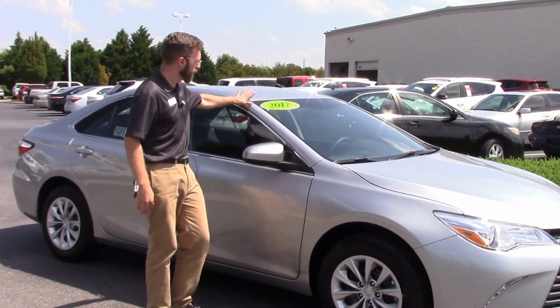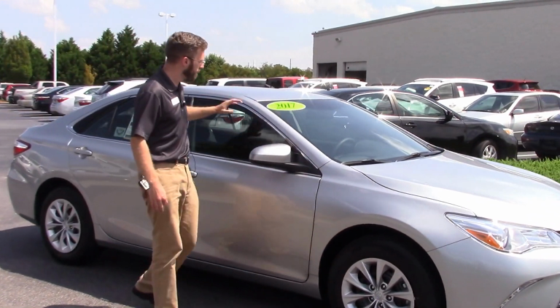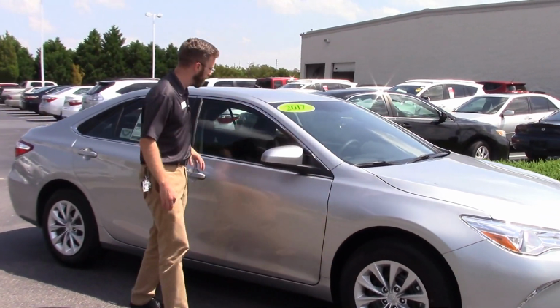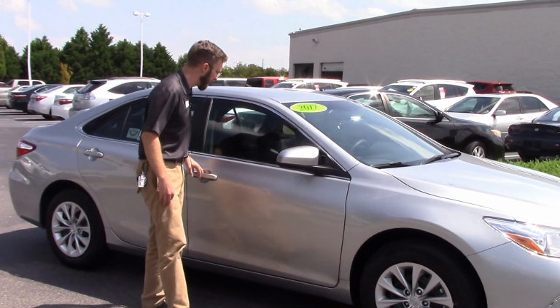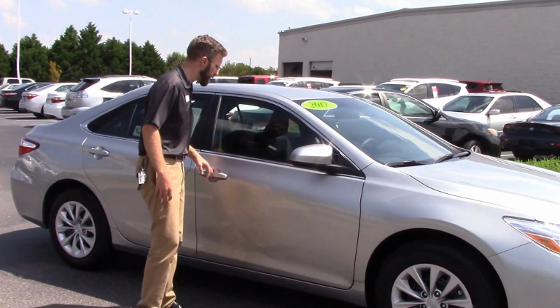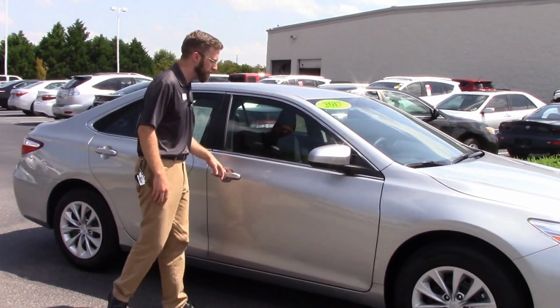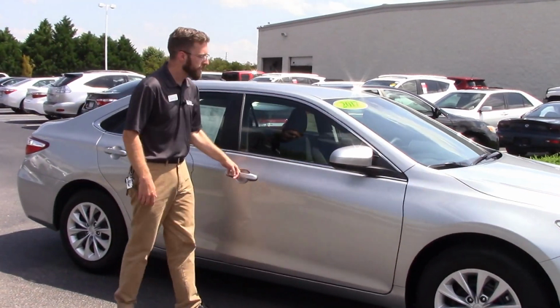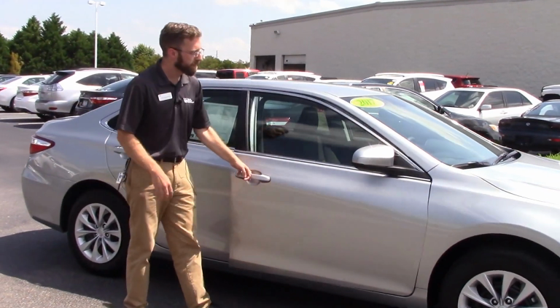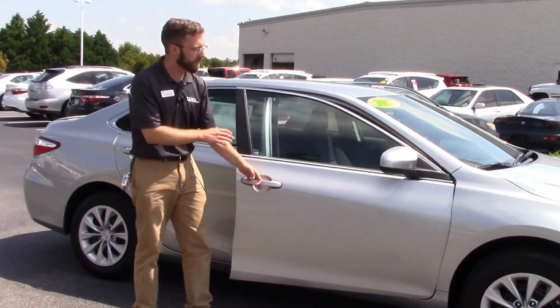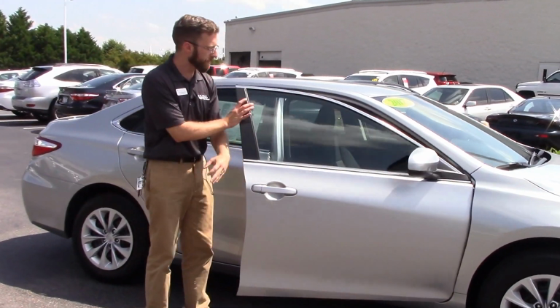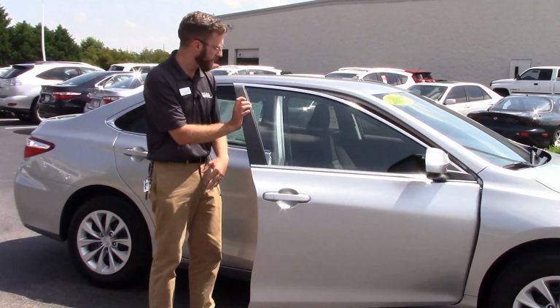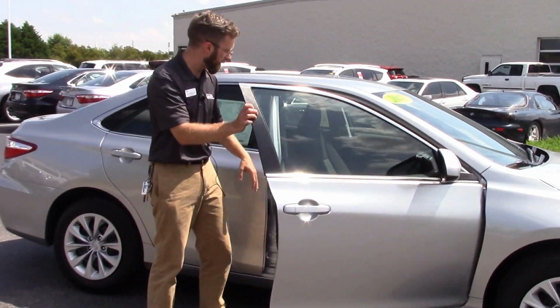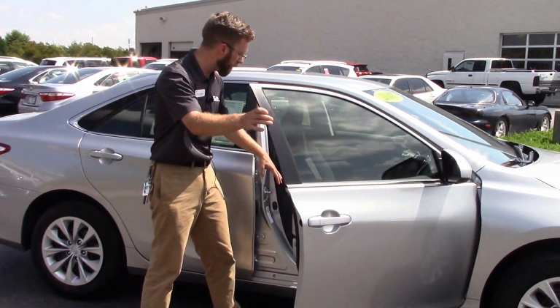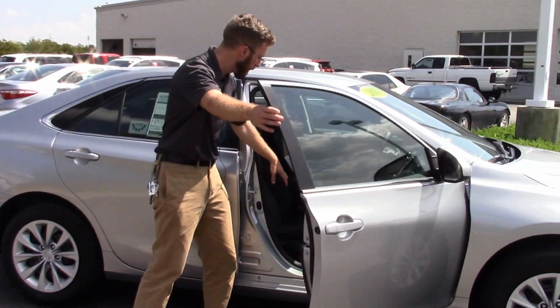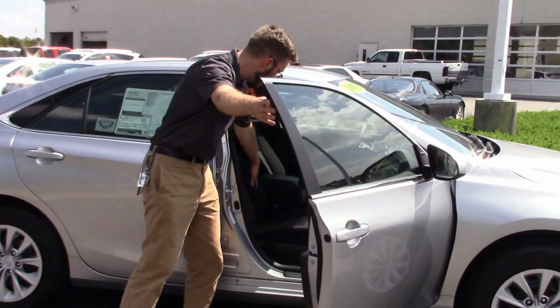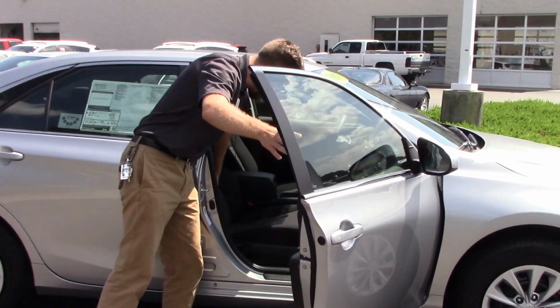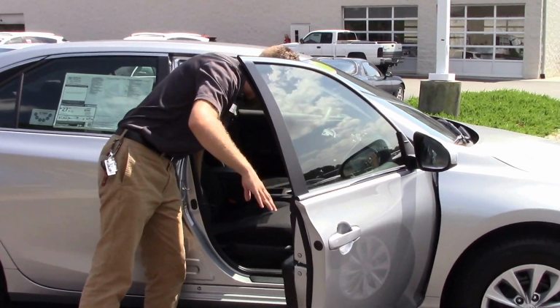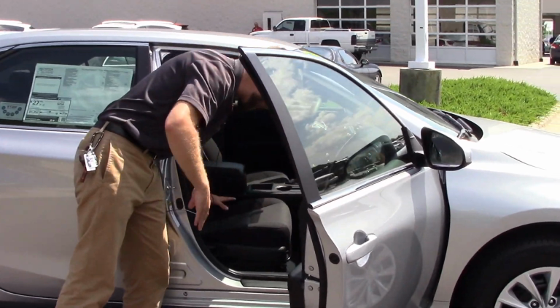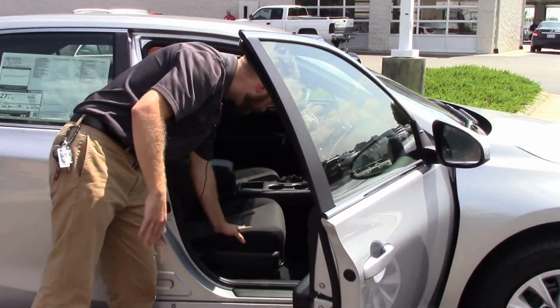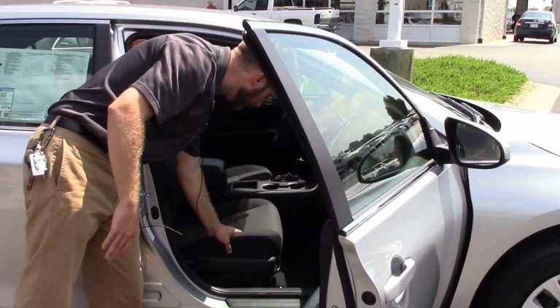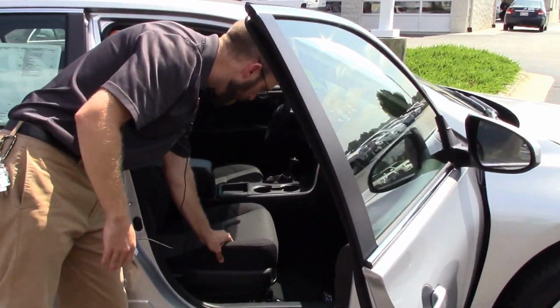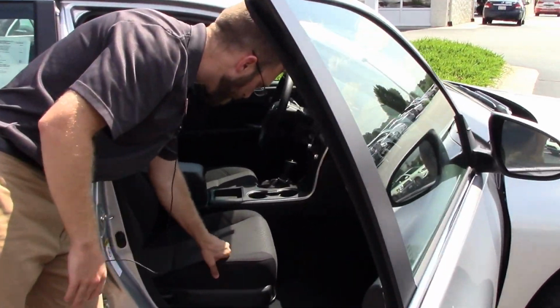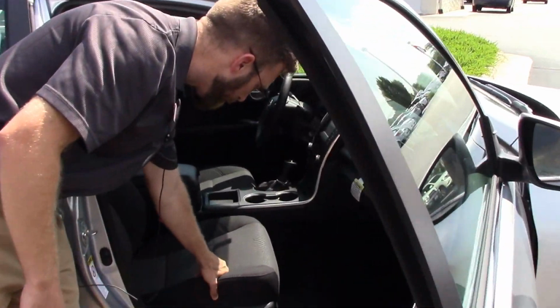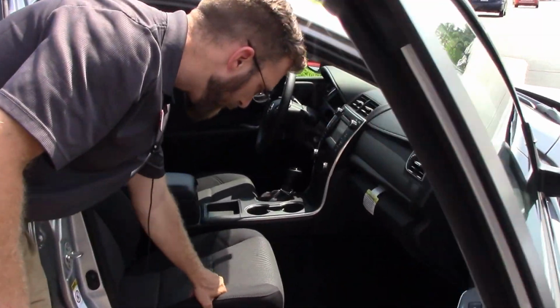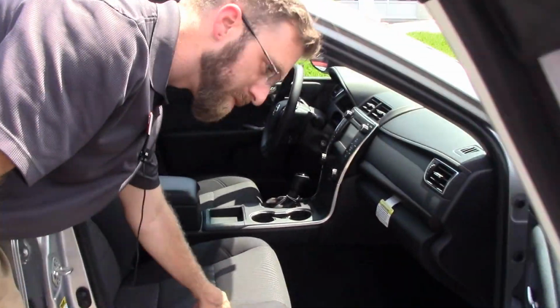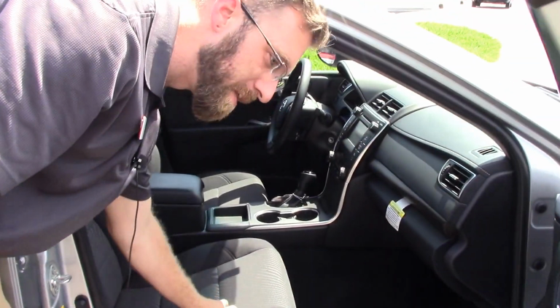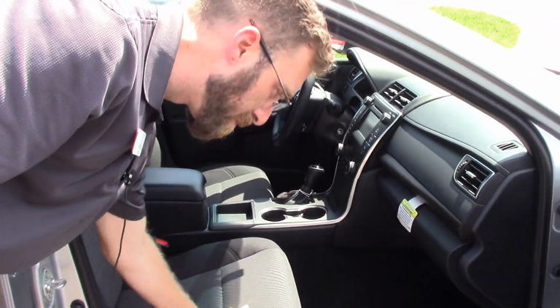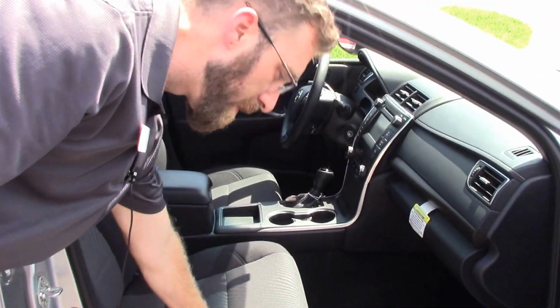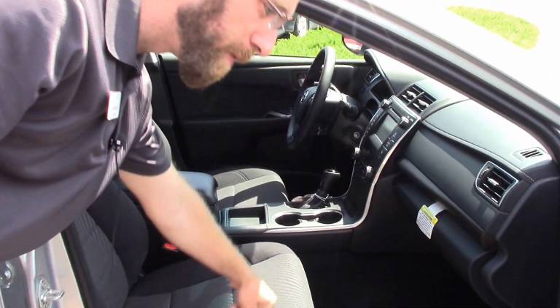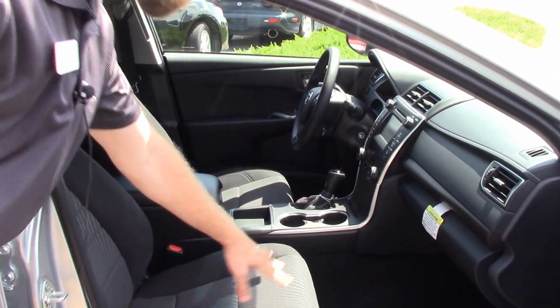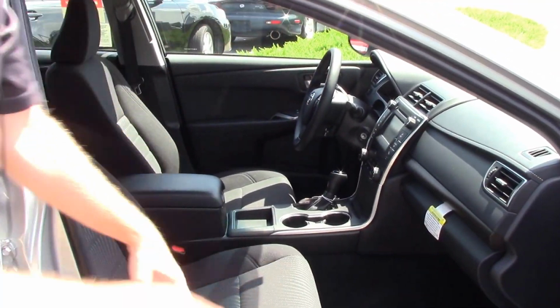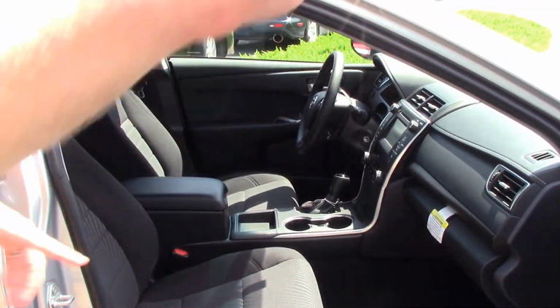Beautiful silver paint job. Take a look at the inside here — it's got the dark gray interior mesh, so it's going to be very breathable for you.